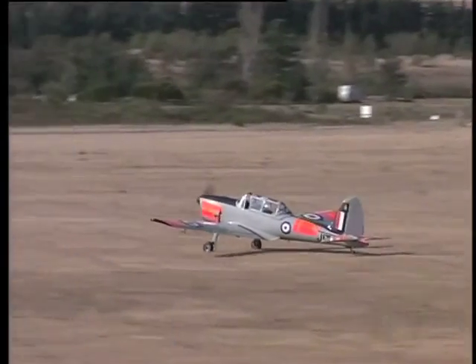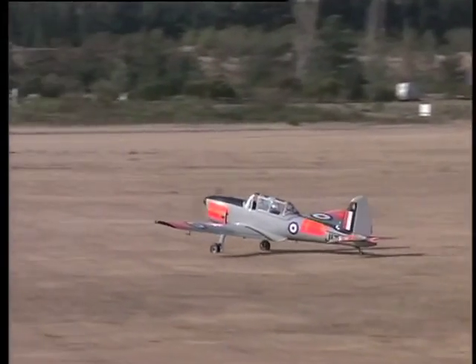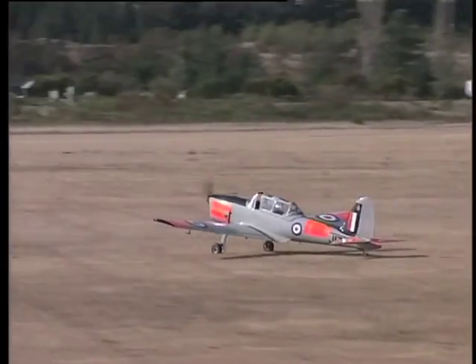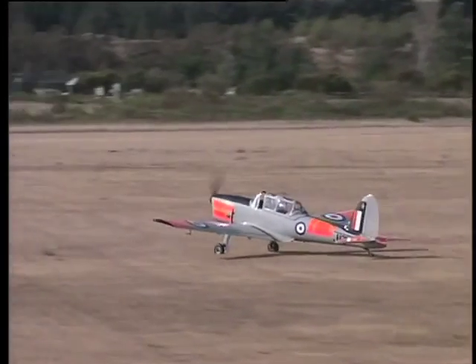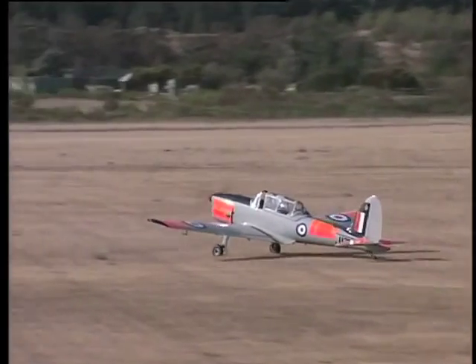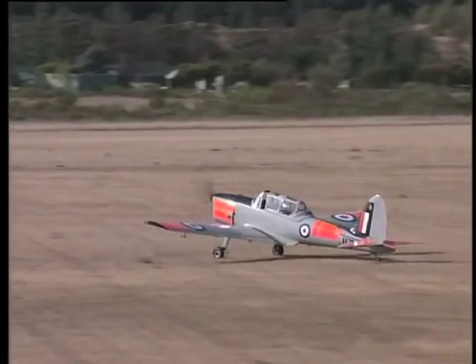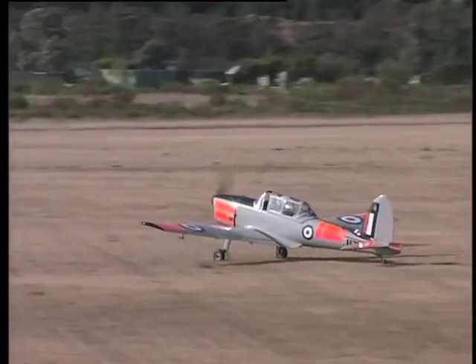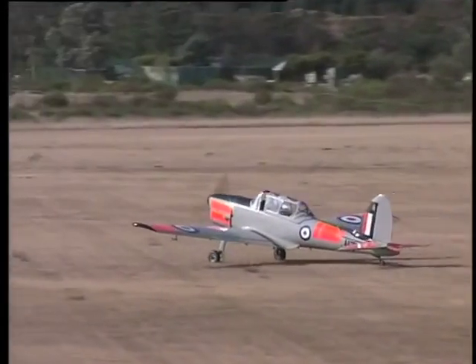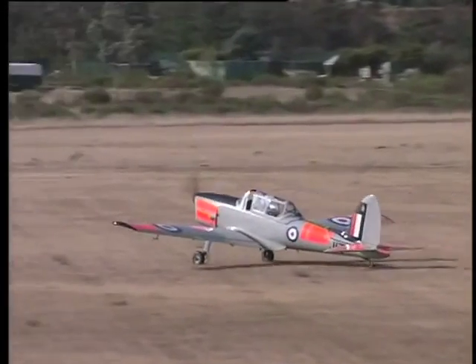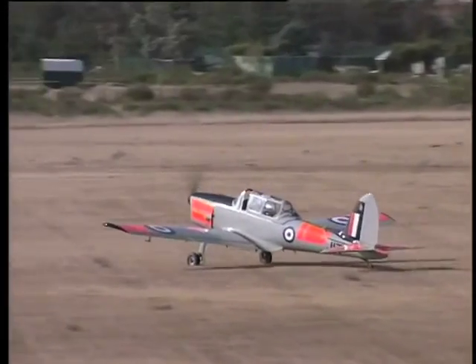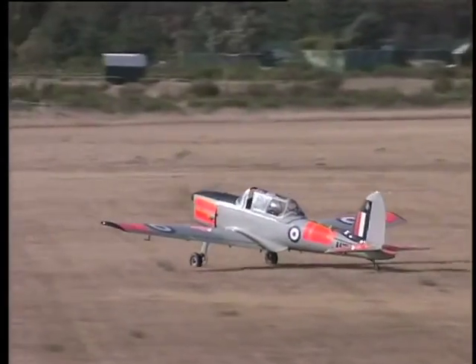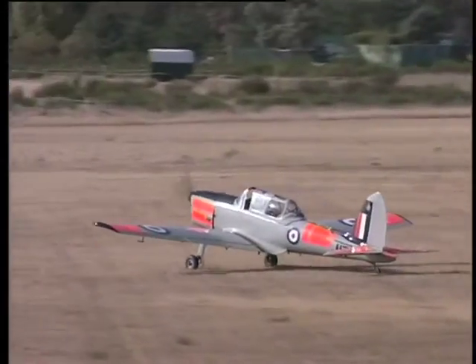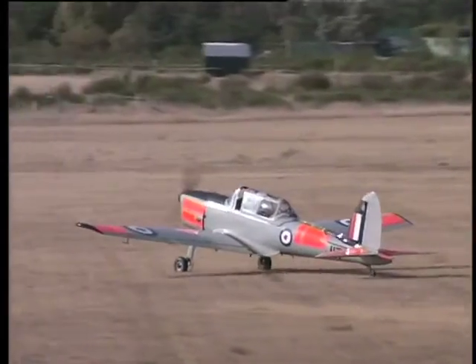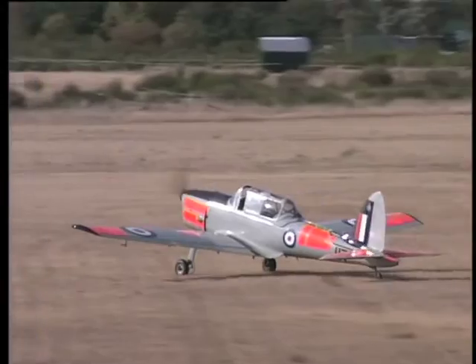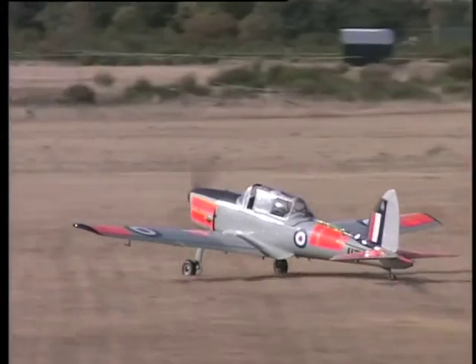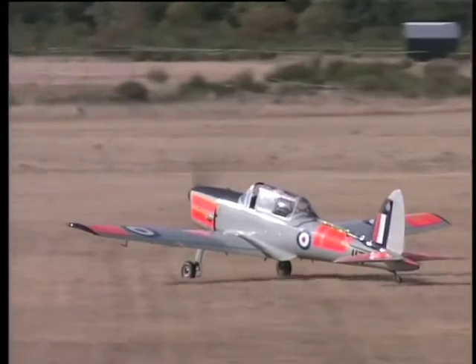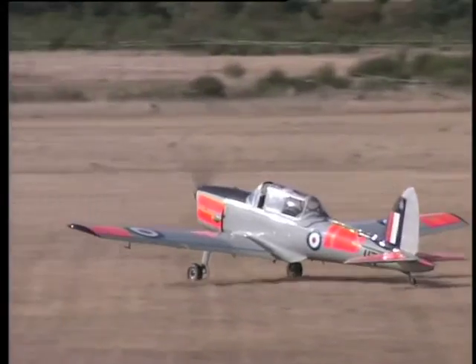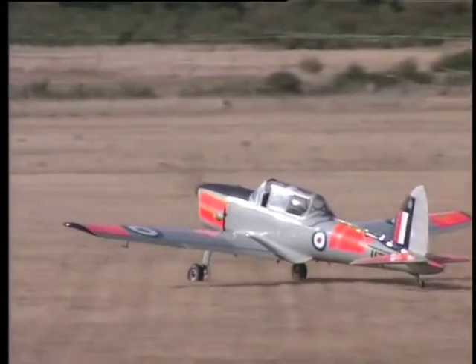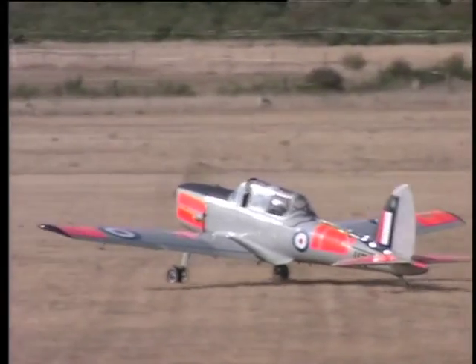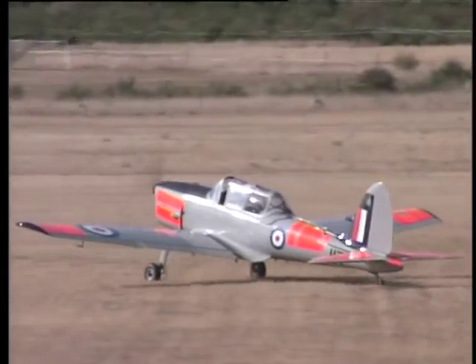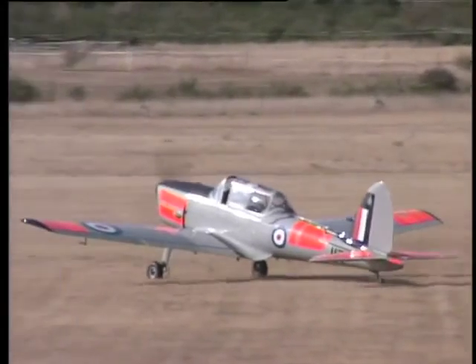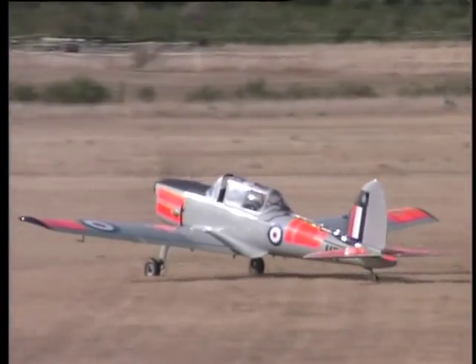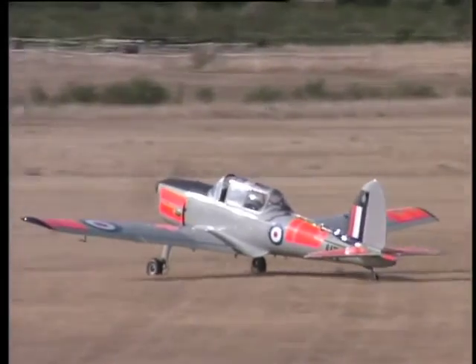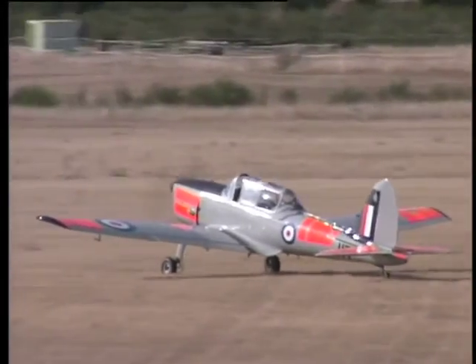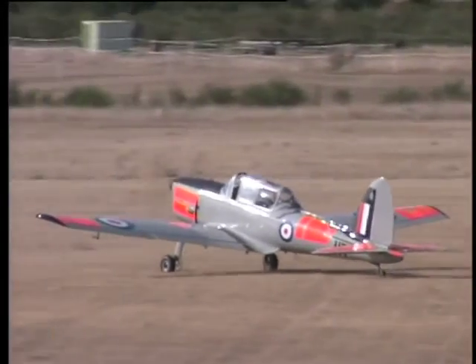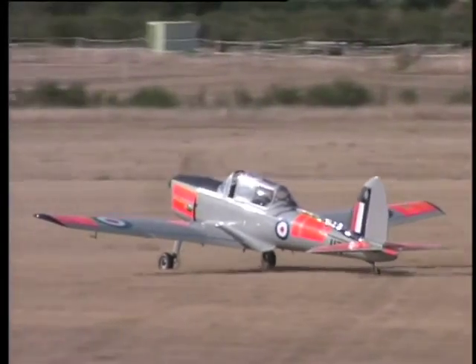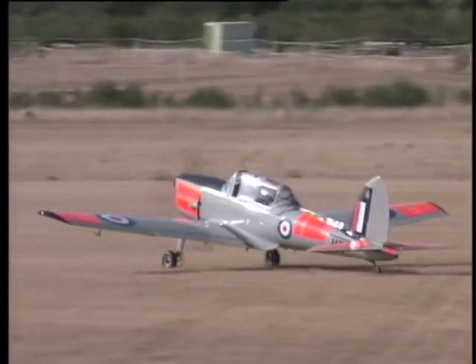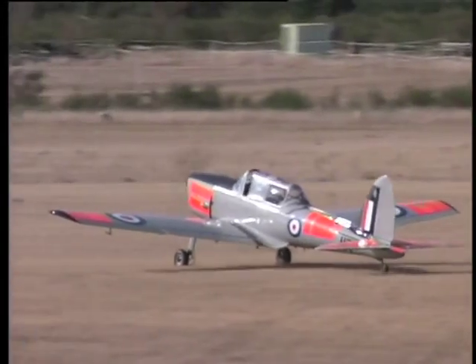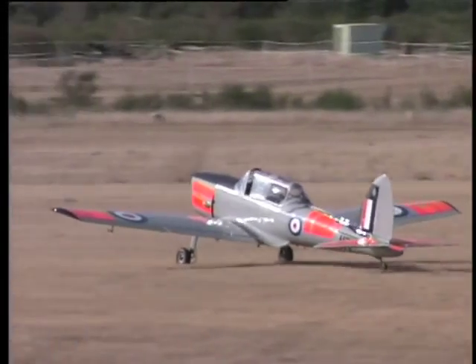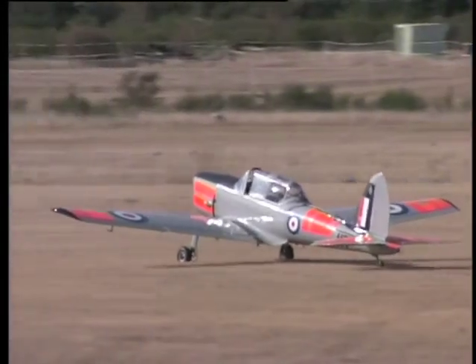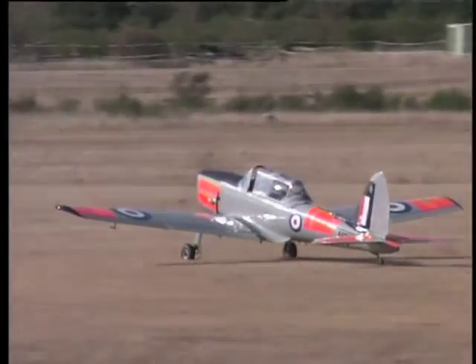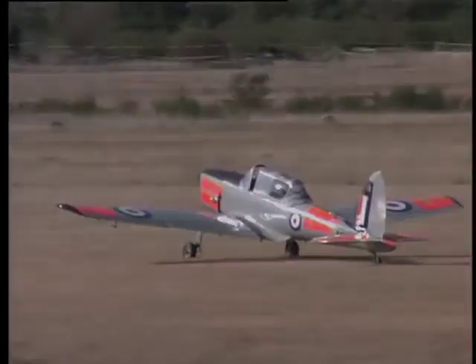I have to say, that was a very sweet three-point landing. Just beautiful. He's obviously really enjoying himself.